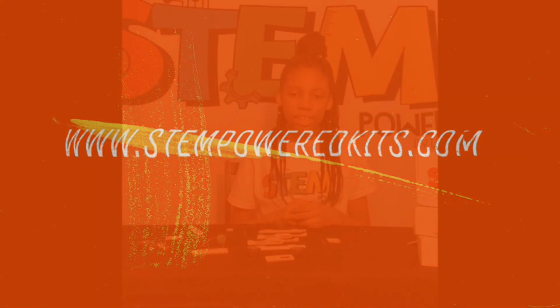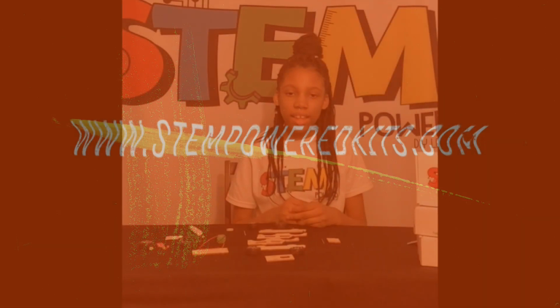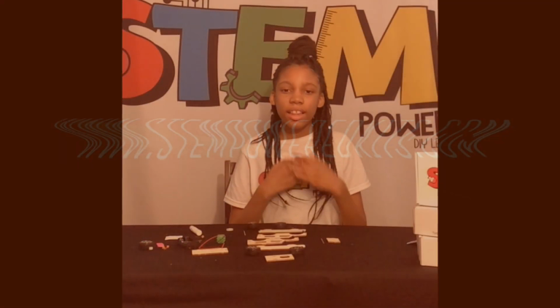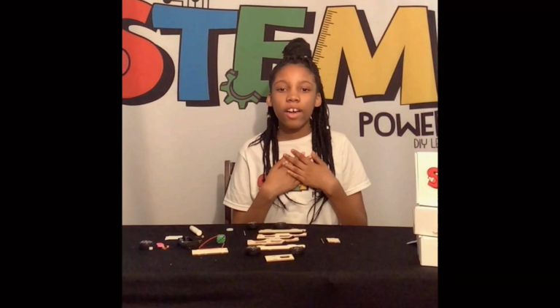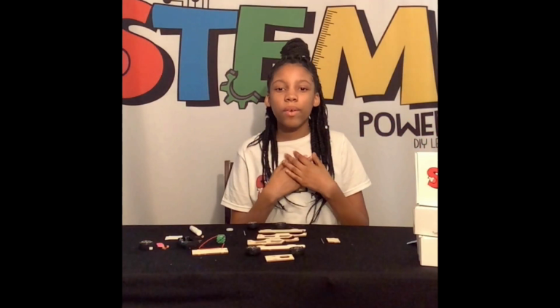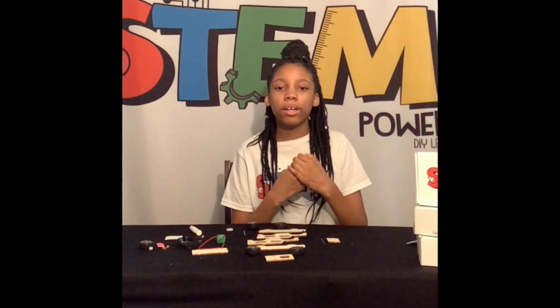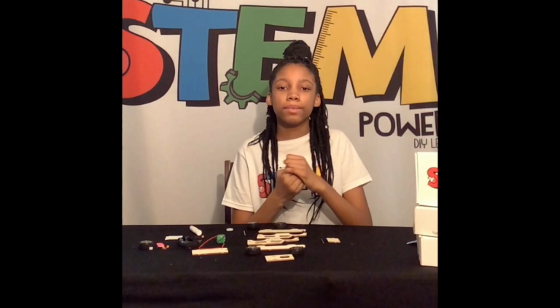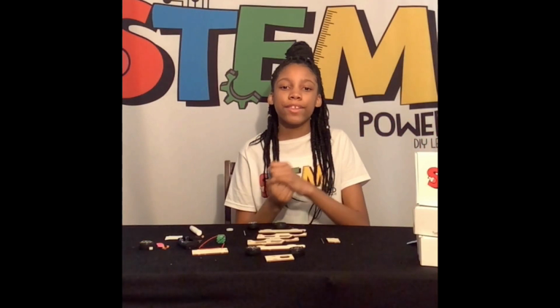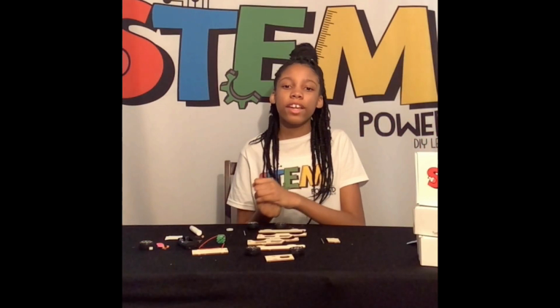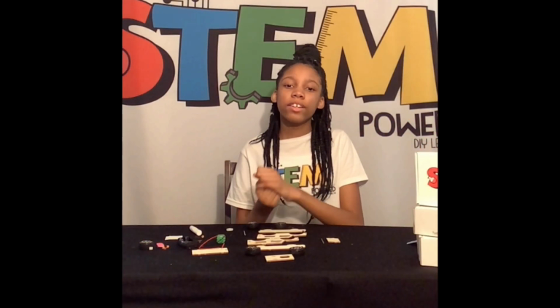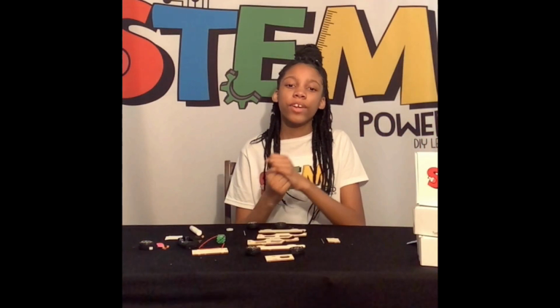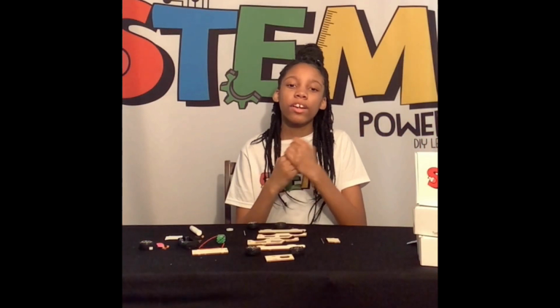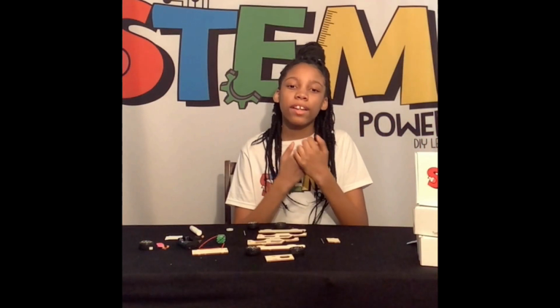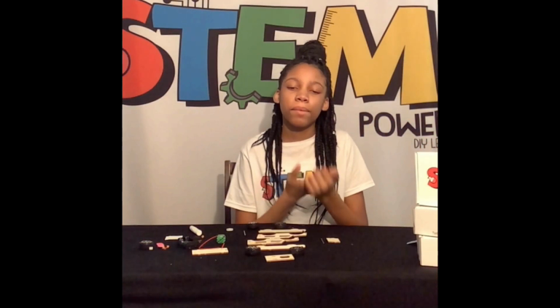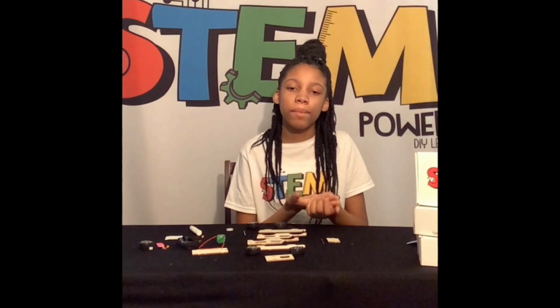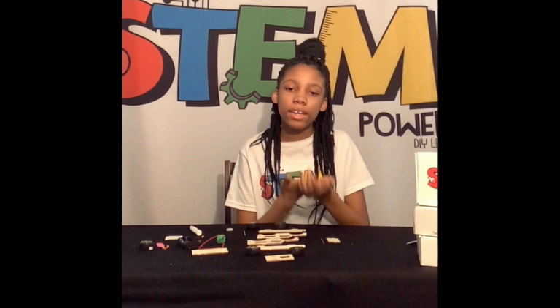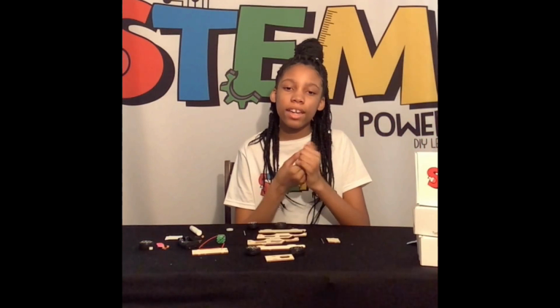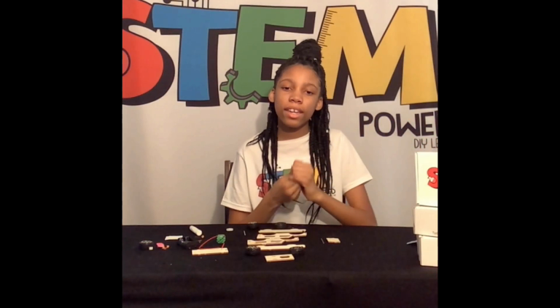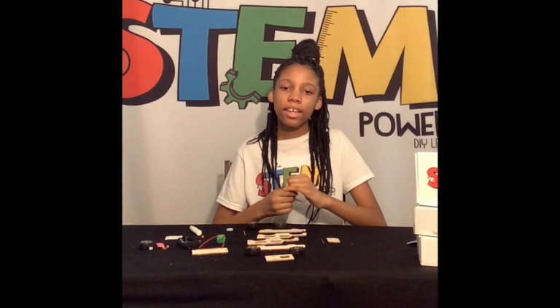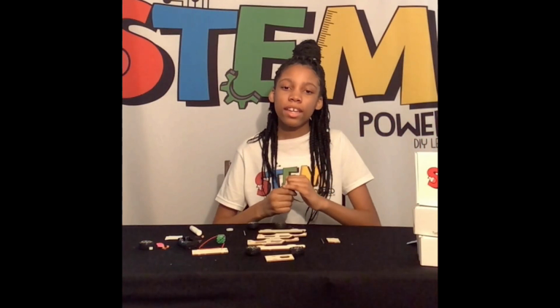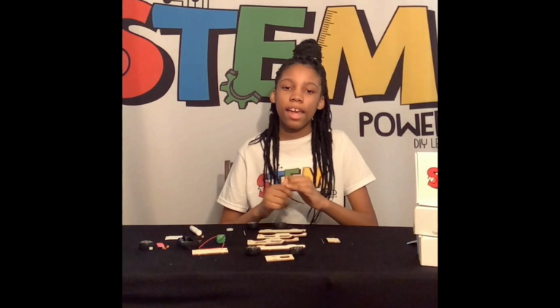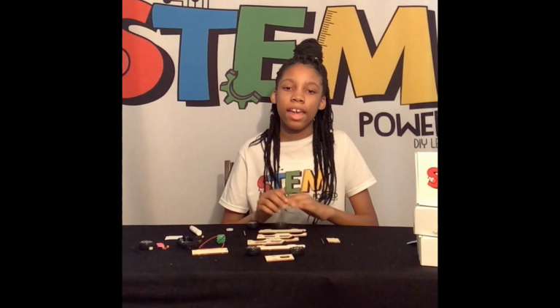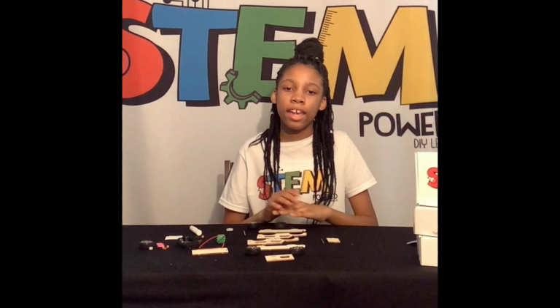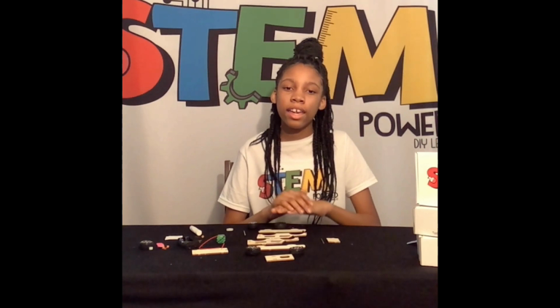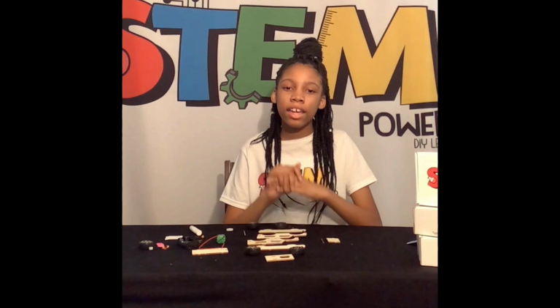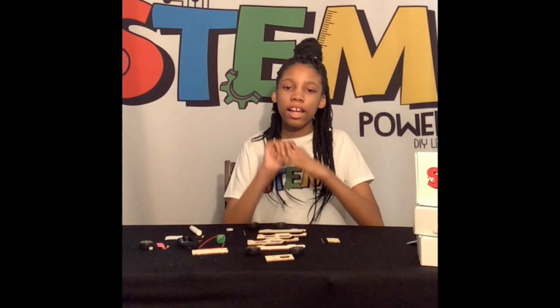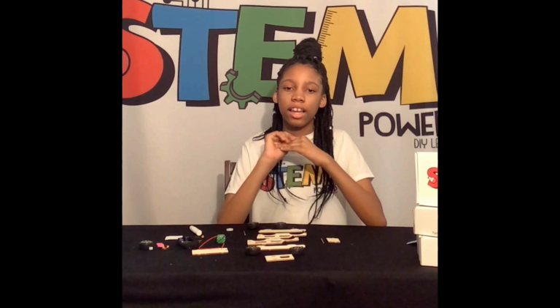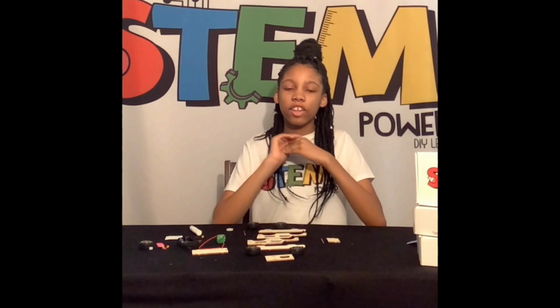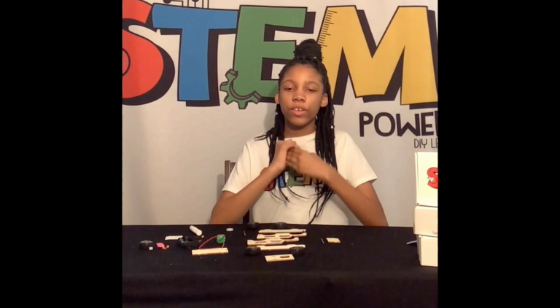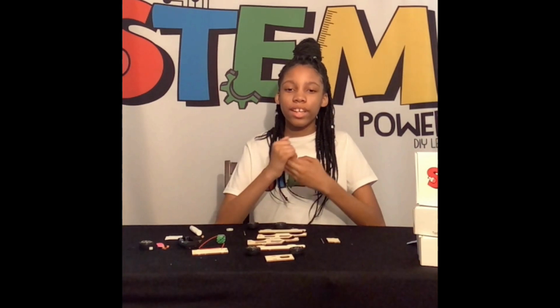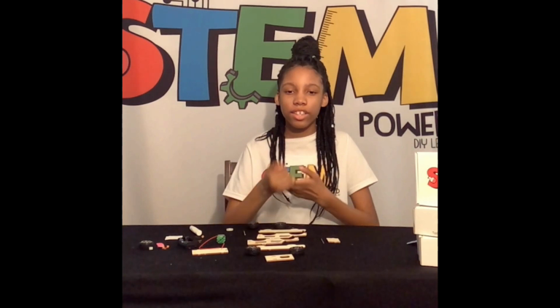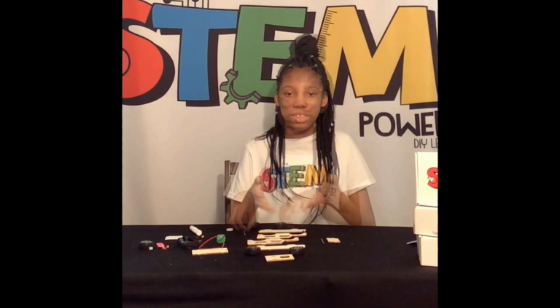Hello and welcome to my channel. We are going to be making an electric Jeep.